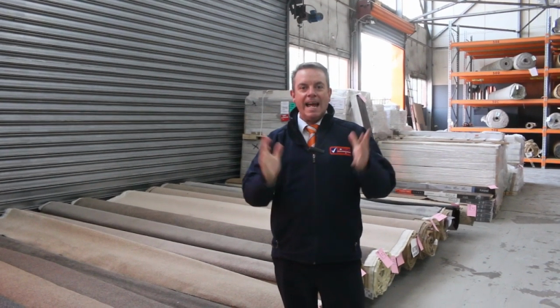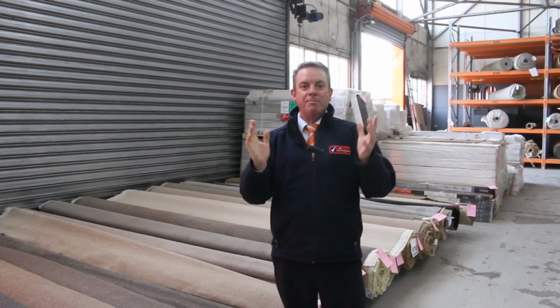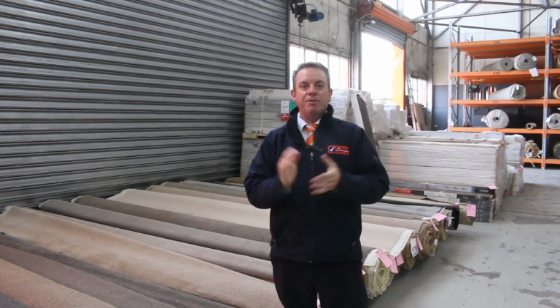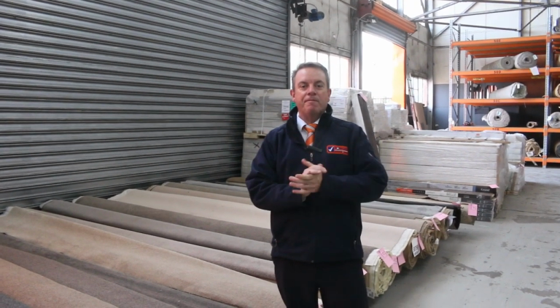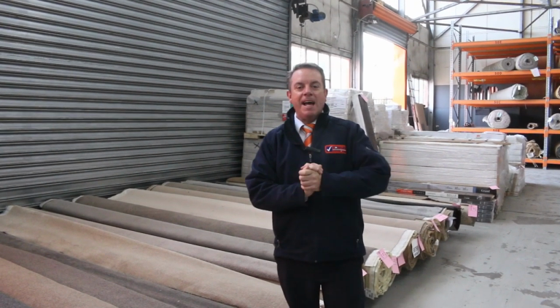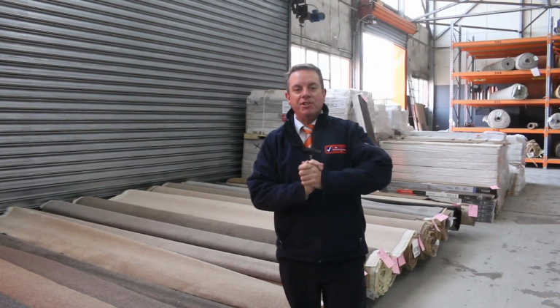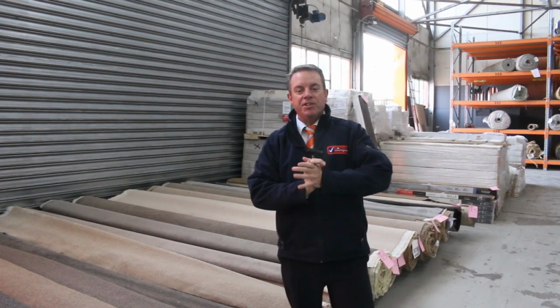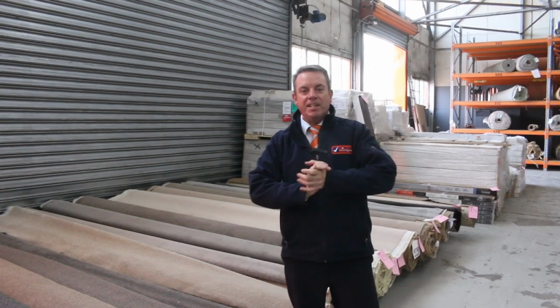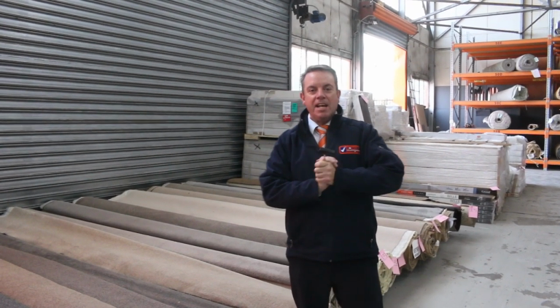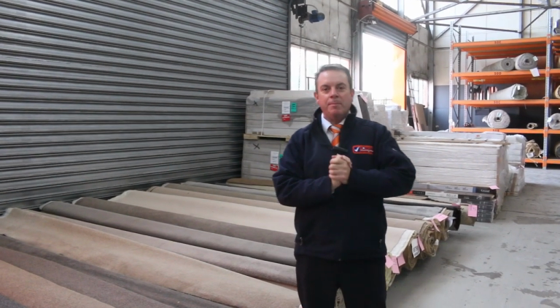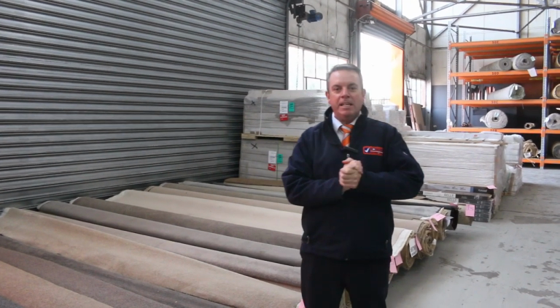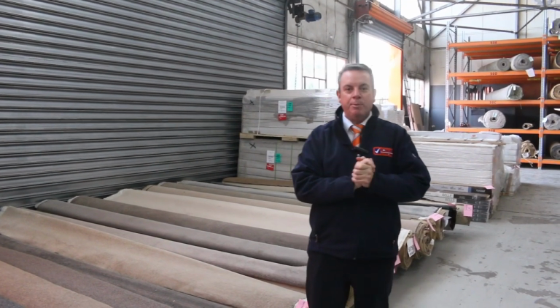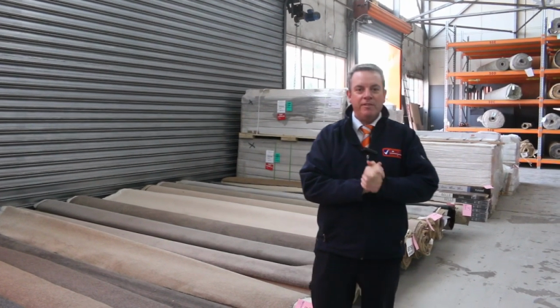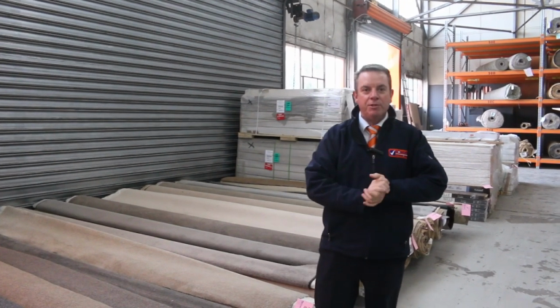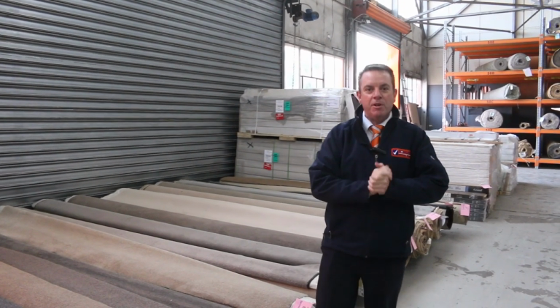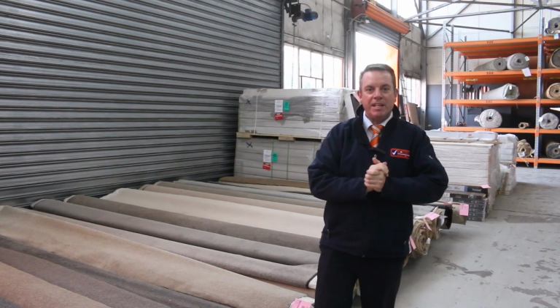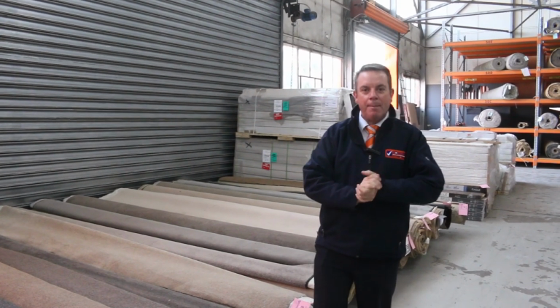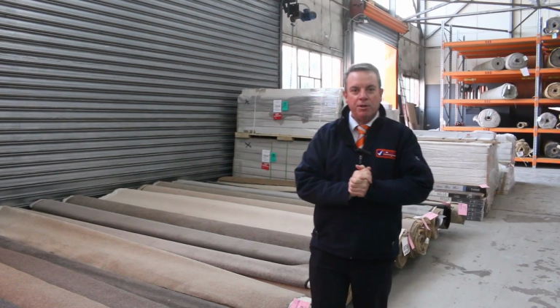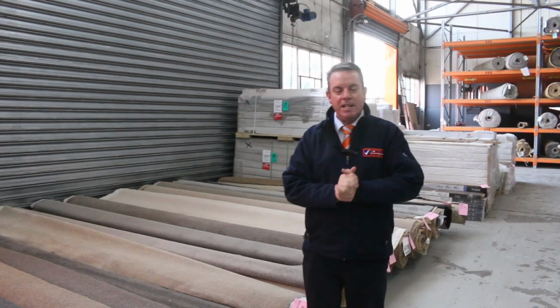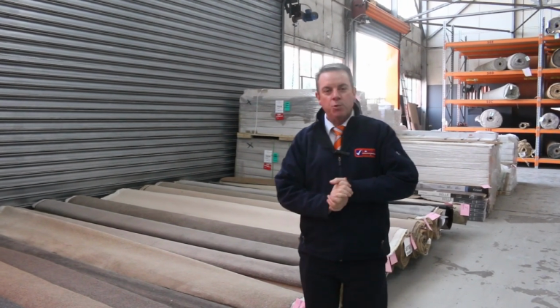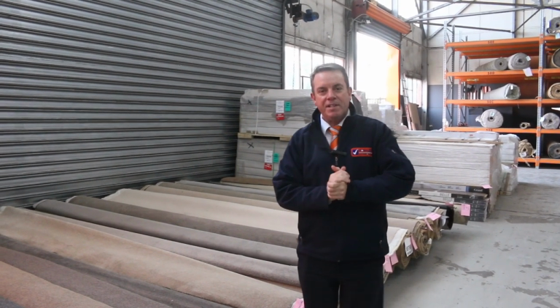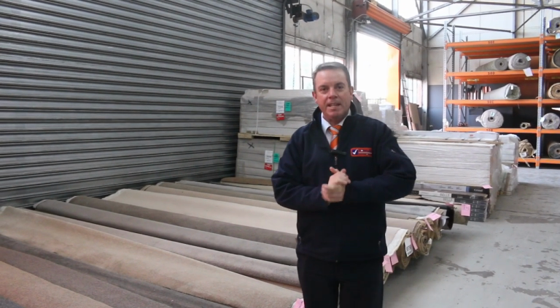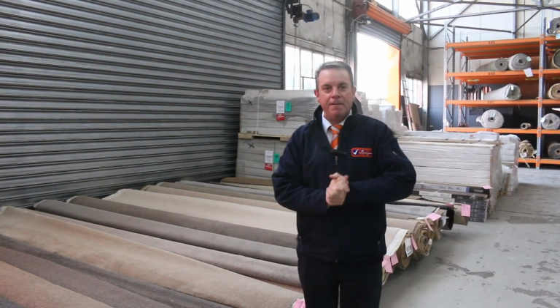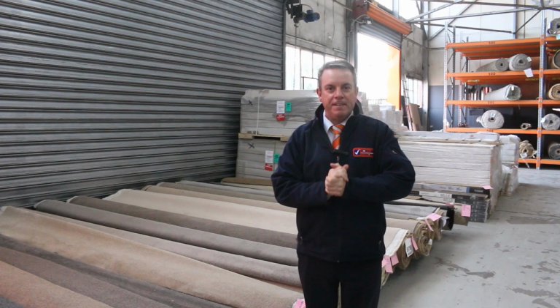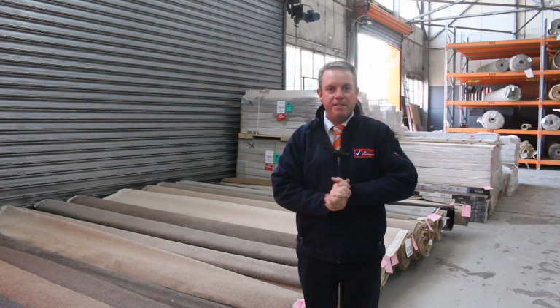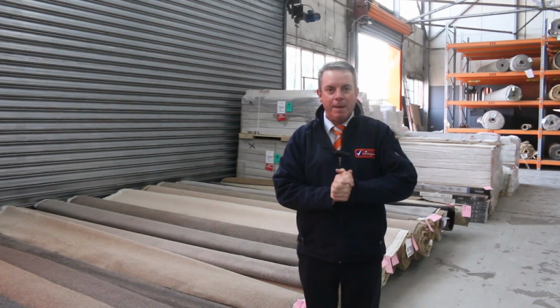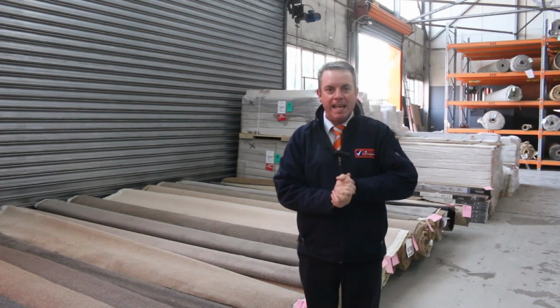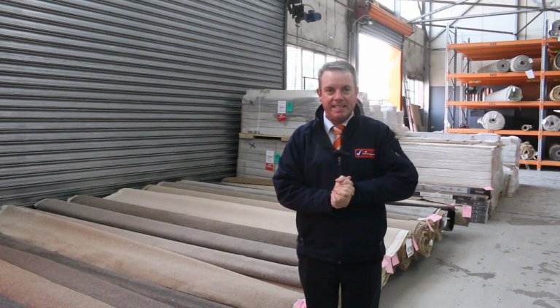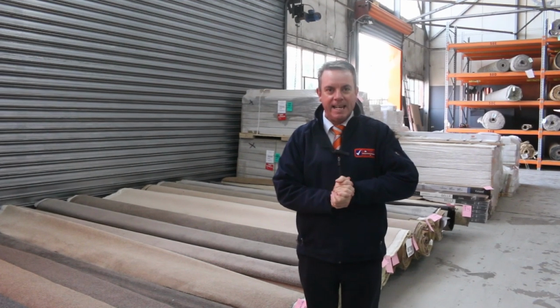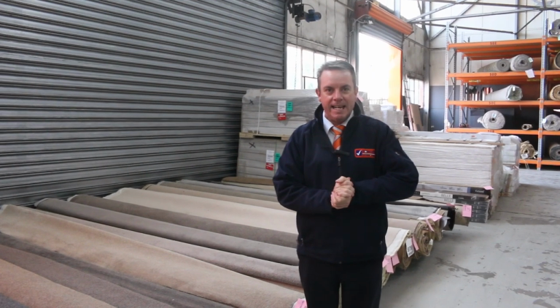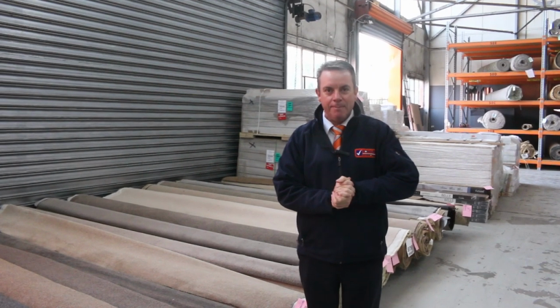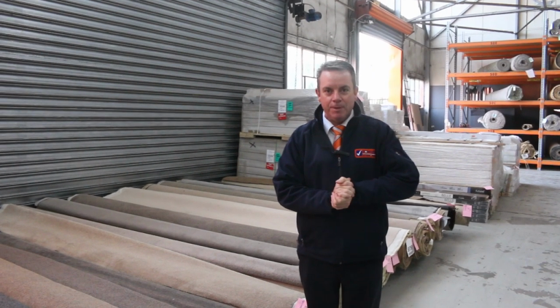G'day, I'm John from Fowler's Auction of Sales. I'm here to preview tomorrow's carpet auction. It's Wednesday the 15th of May at 10 a.m.